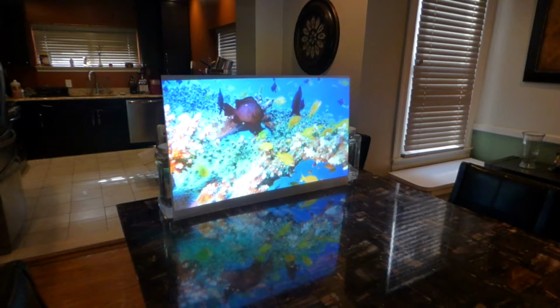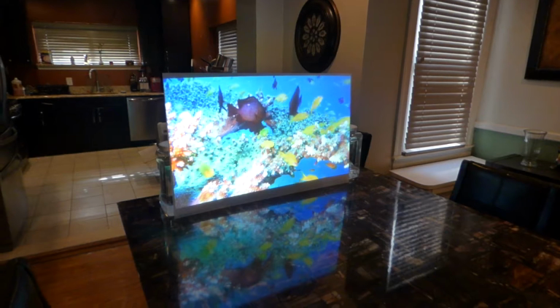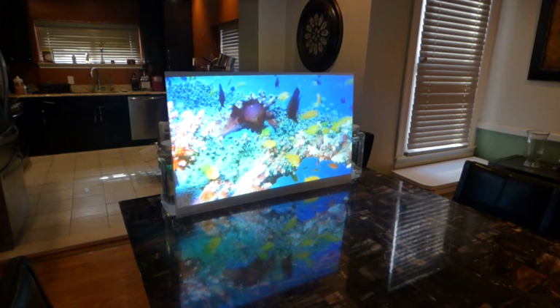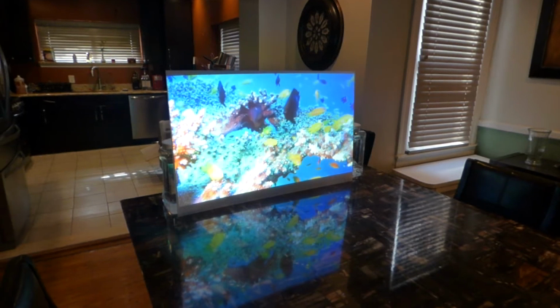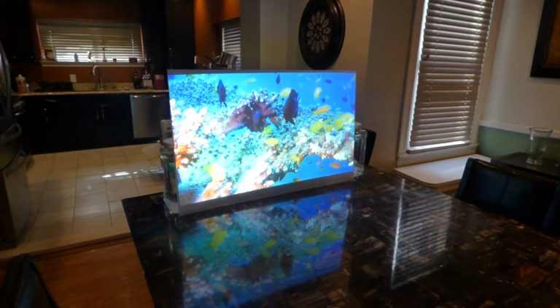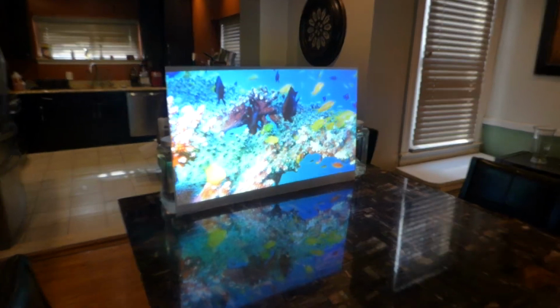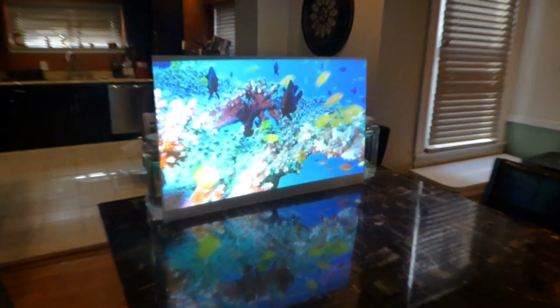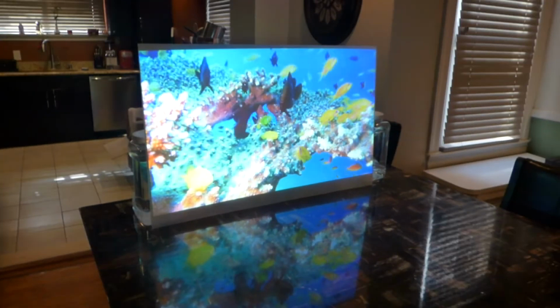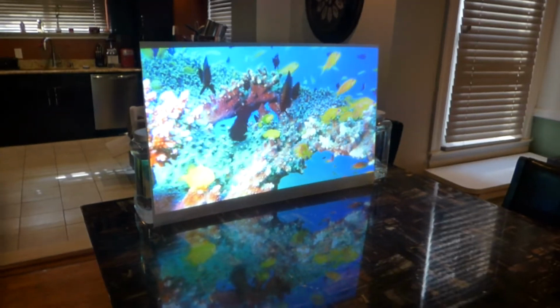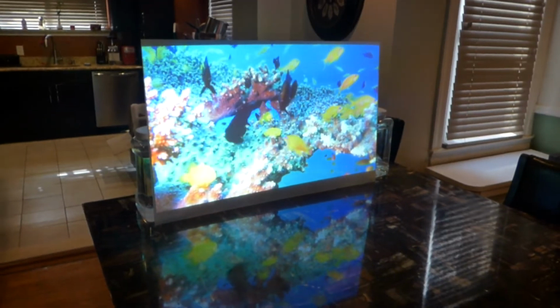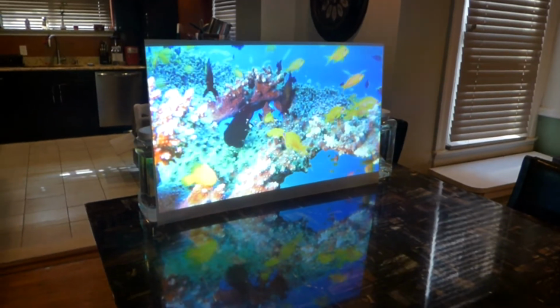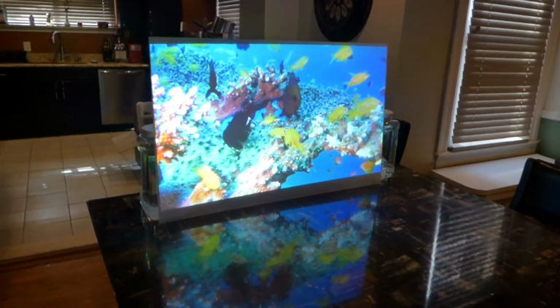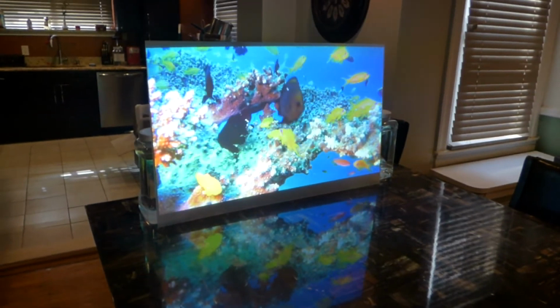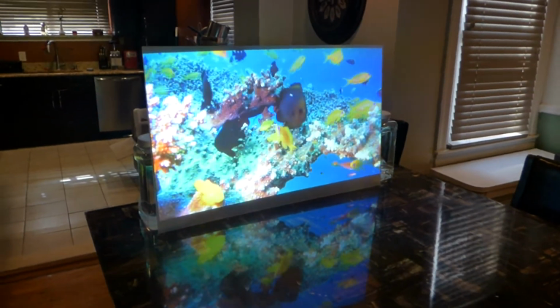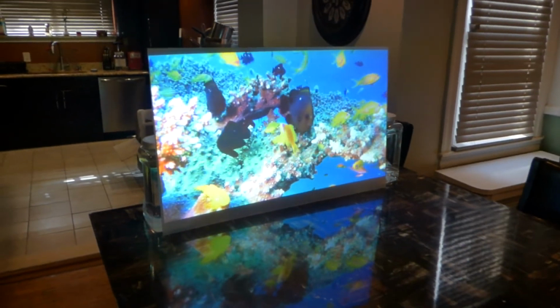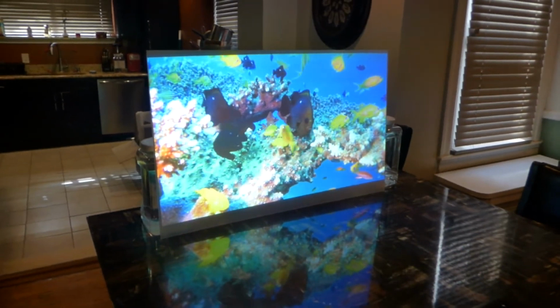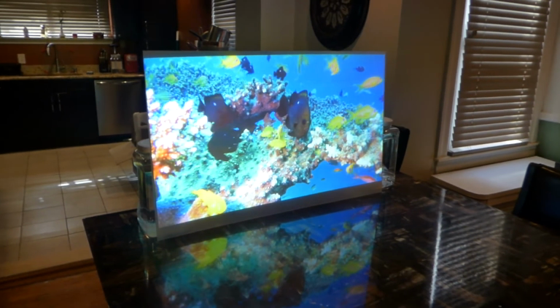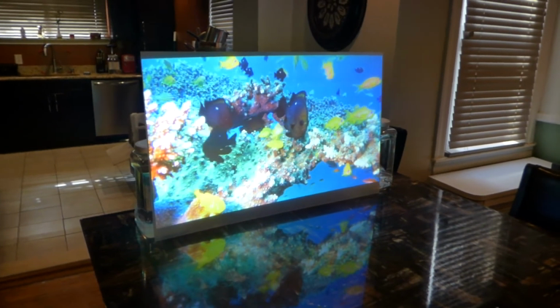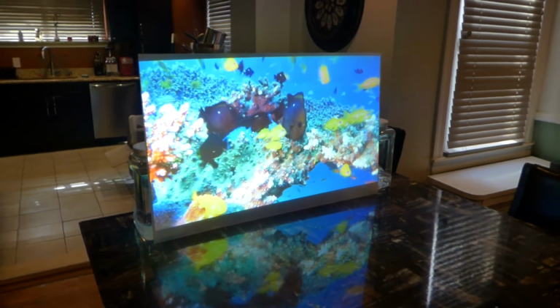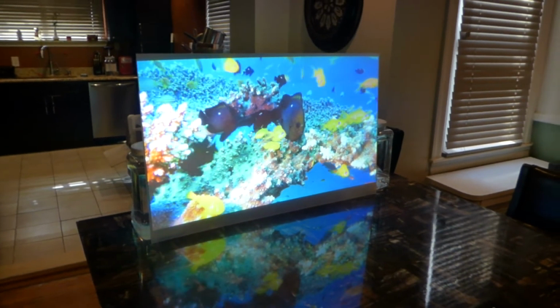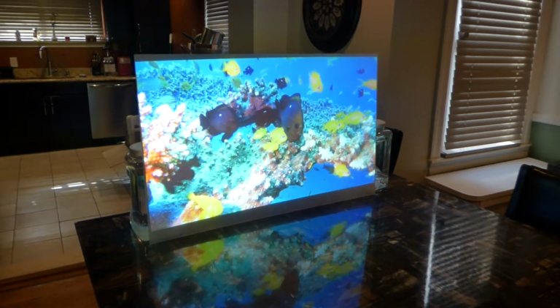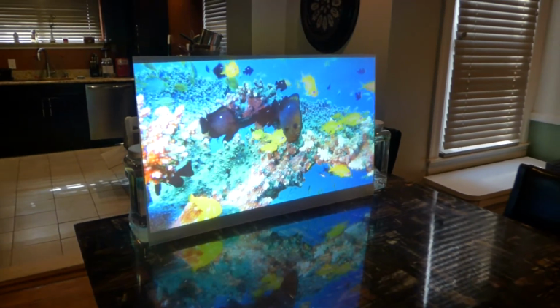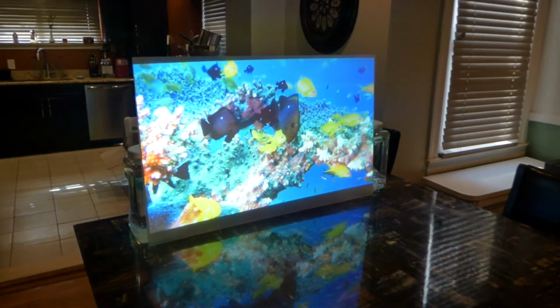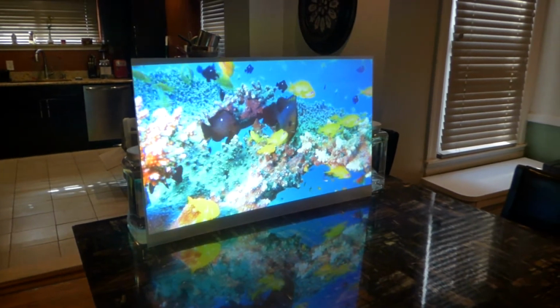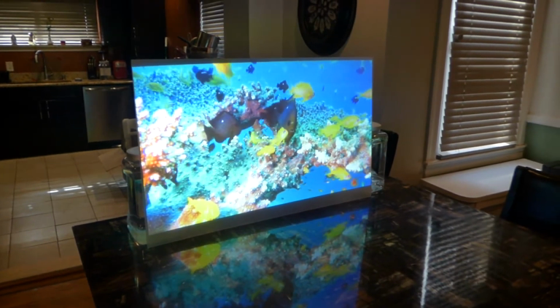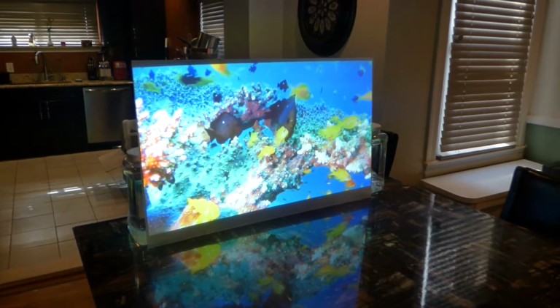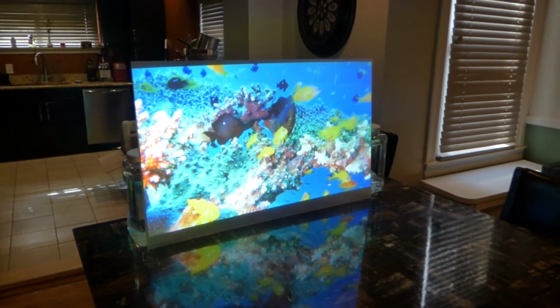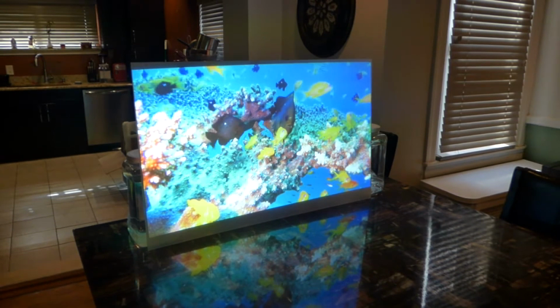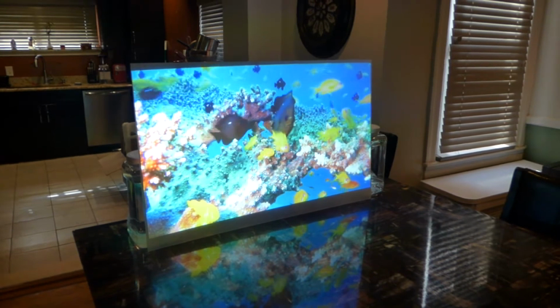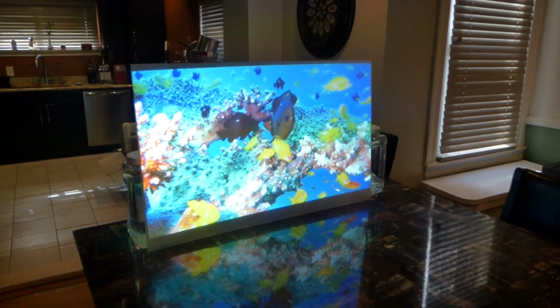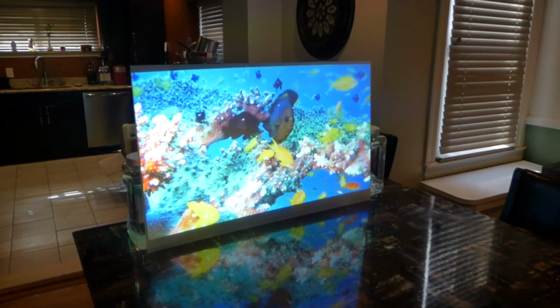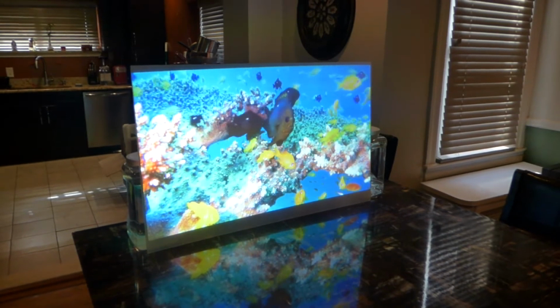How's everybody doing out there? My name is Kenneth Berg. I'm the creator of Crystal Witch Technology Screens using Smart Technology Gain.